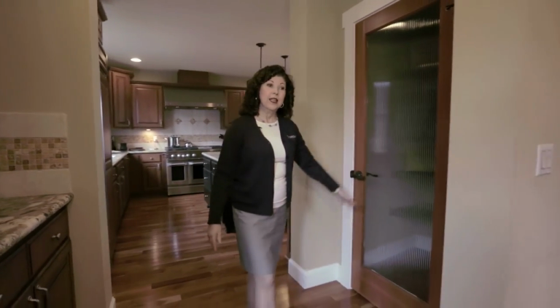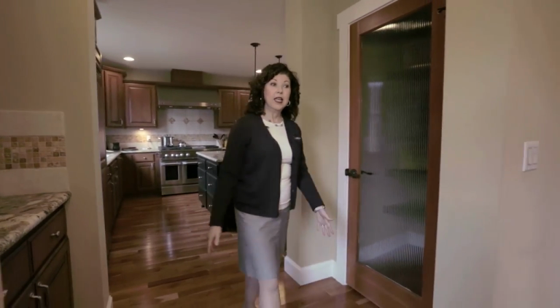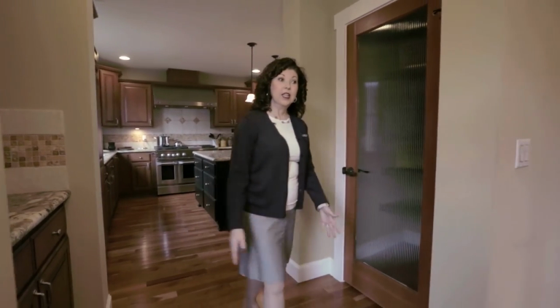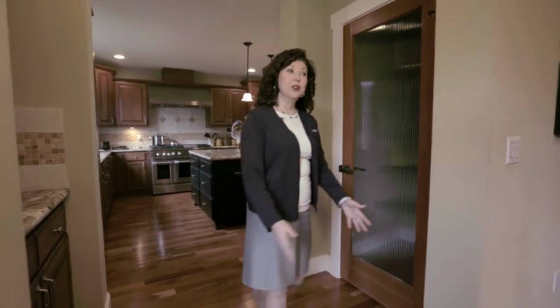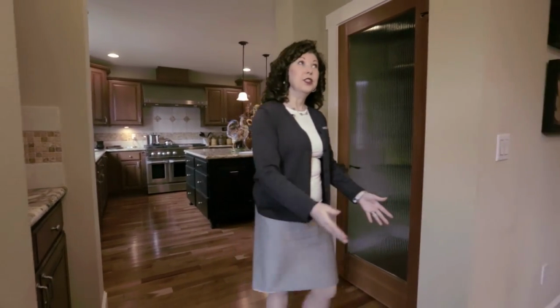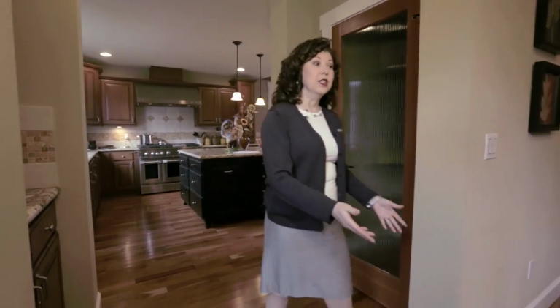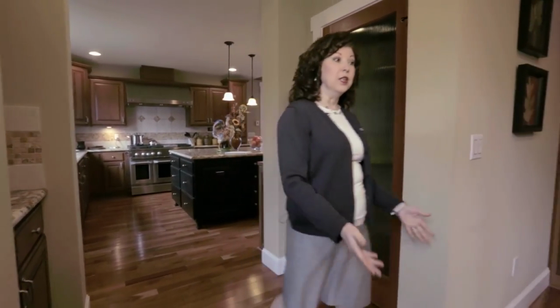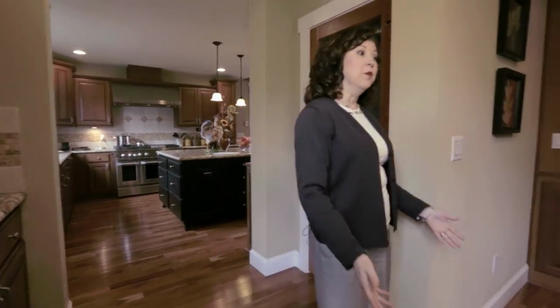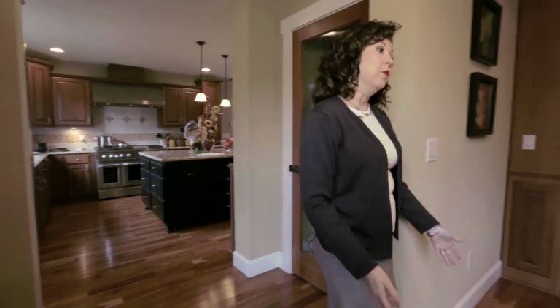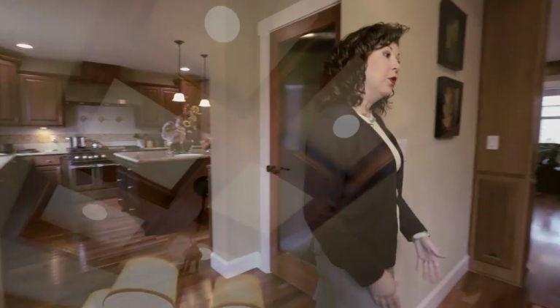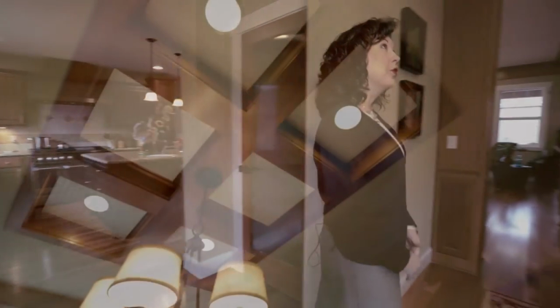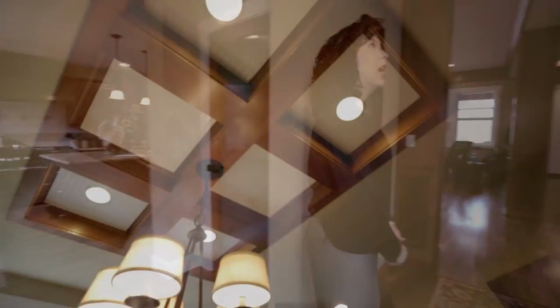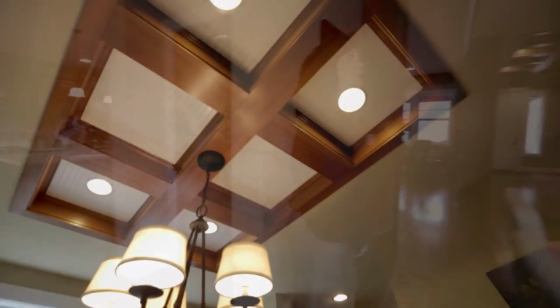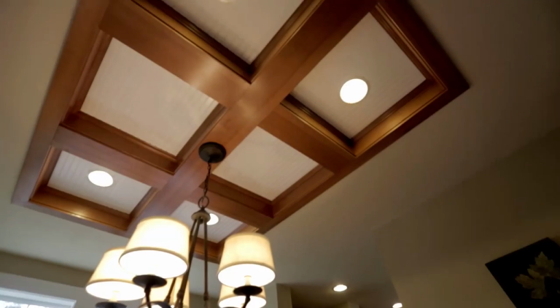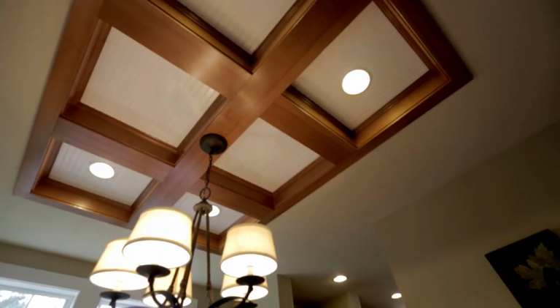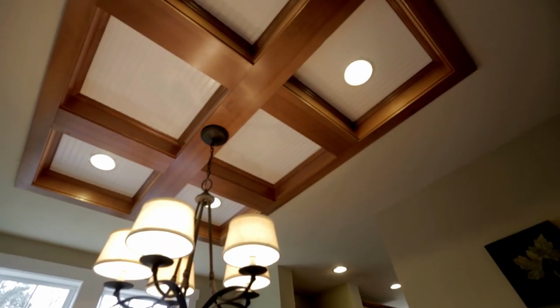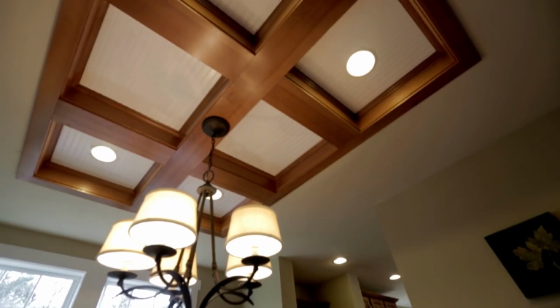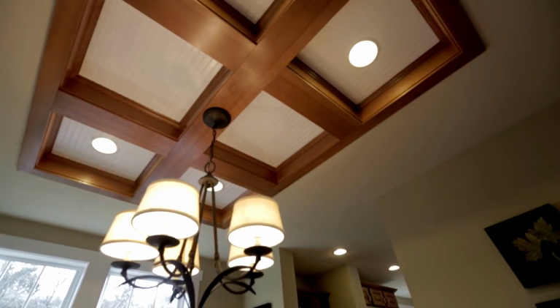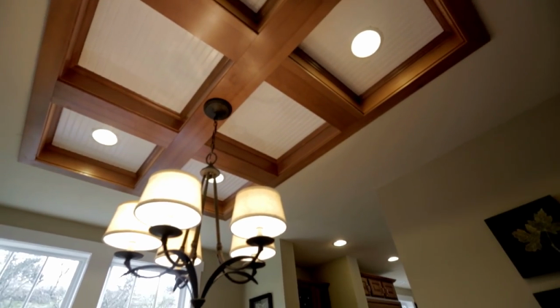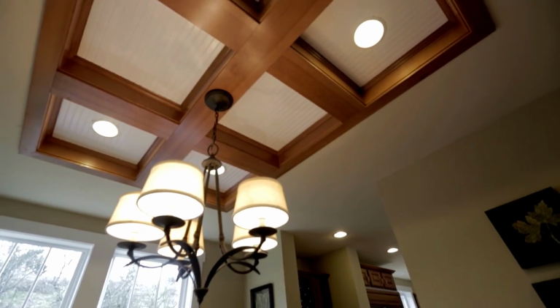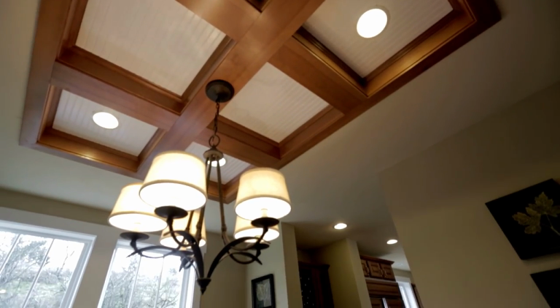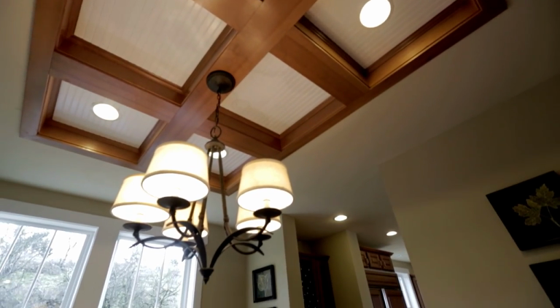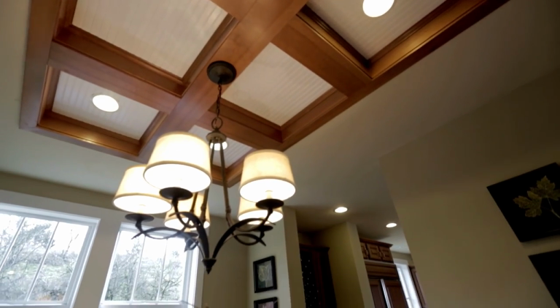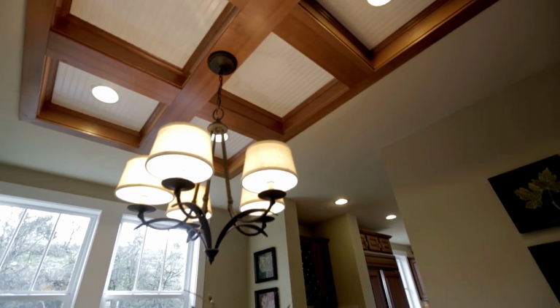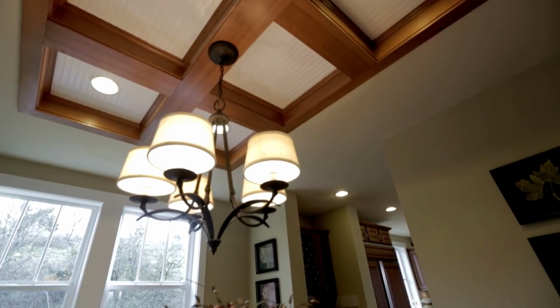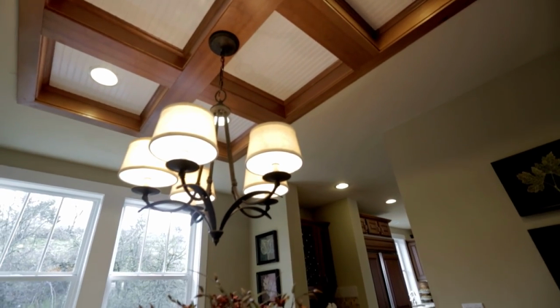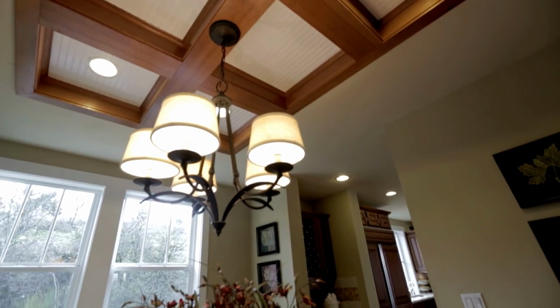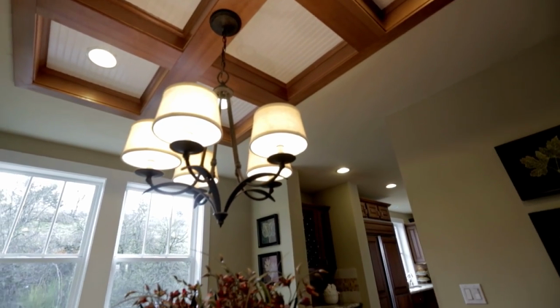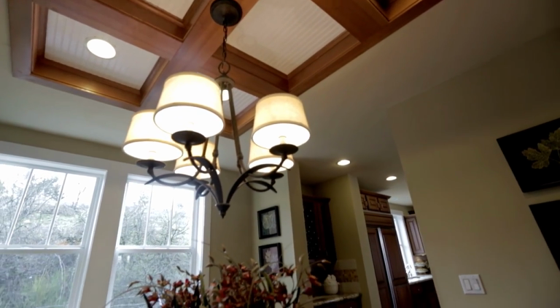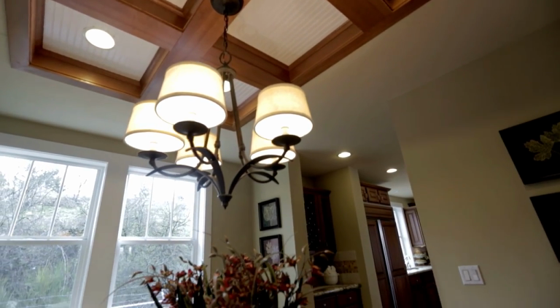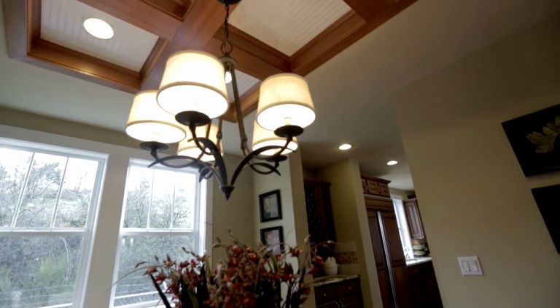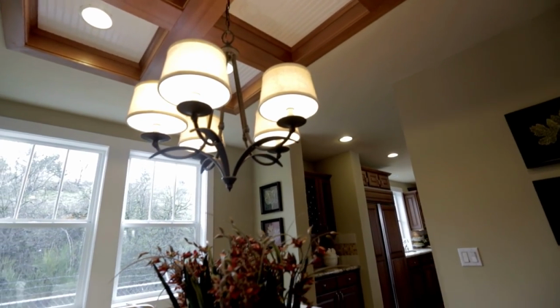Extending from the kitchen is a beautiful butler's pantry and a walk-in pantry complete with fluted glass, which leads into the beautiful dining room featuring box beam ceilings and craftsman molding.